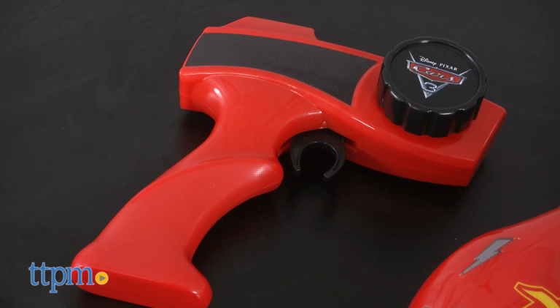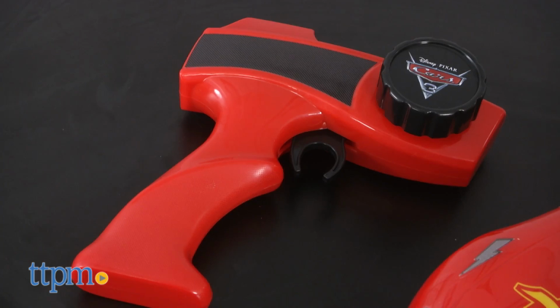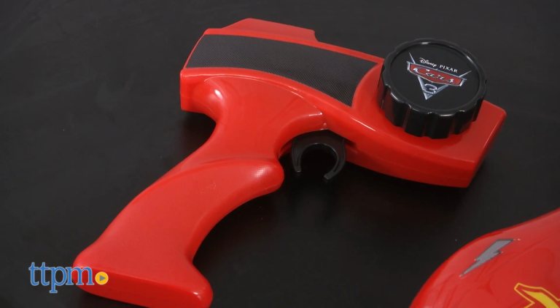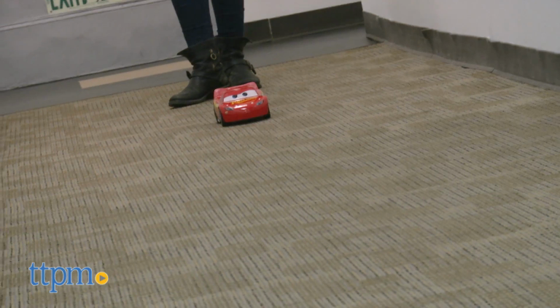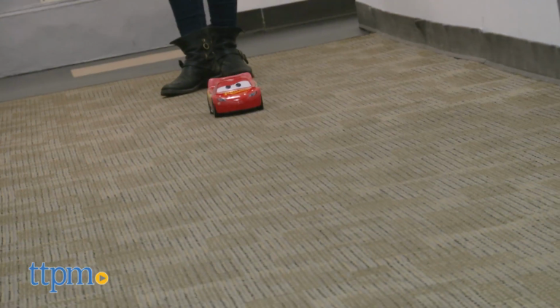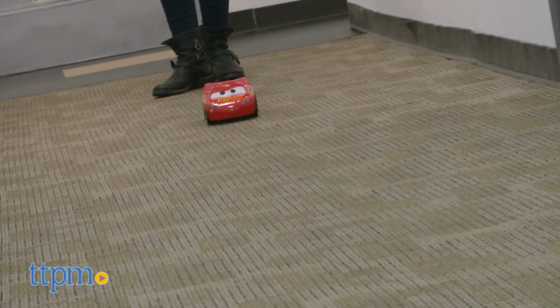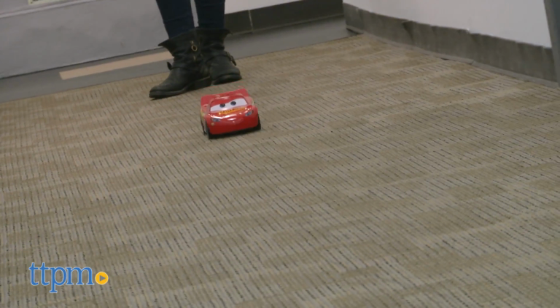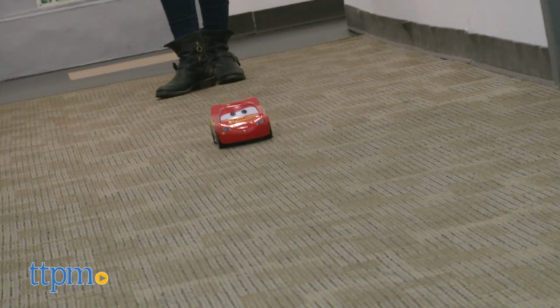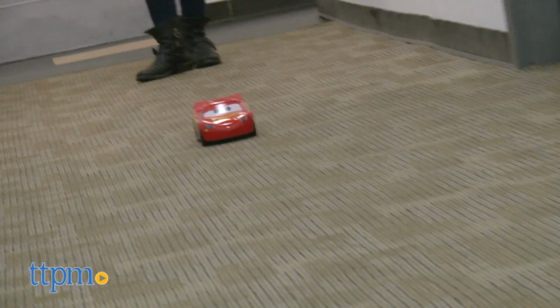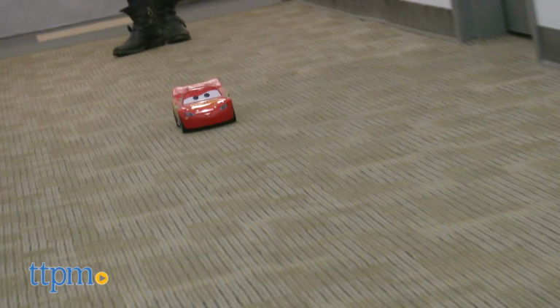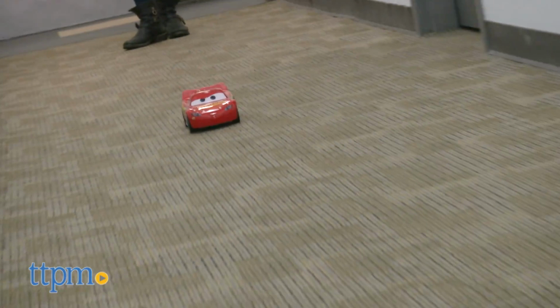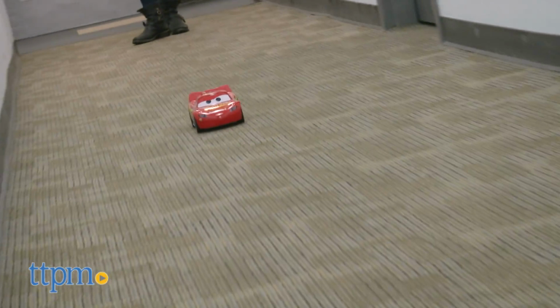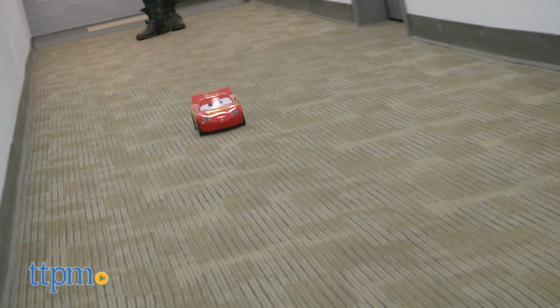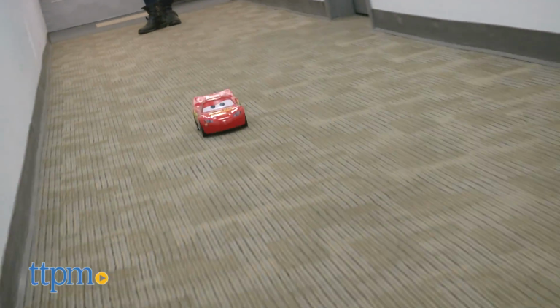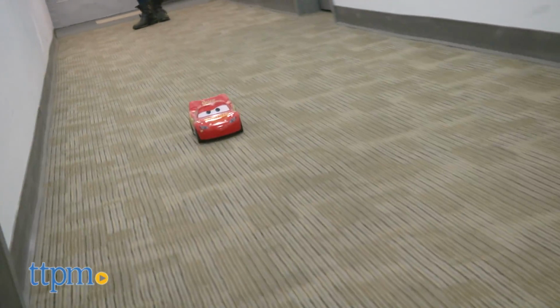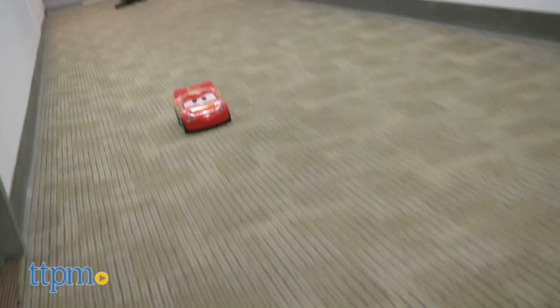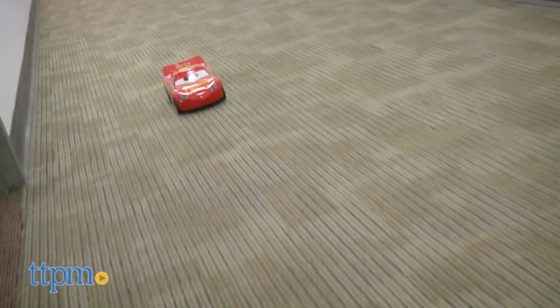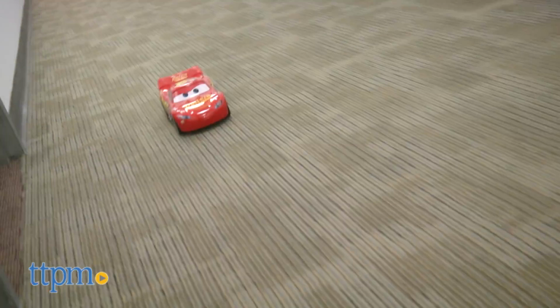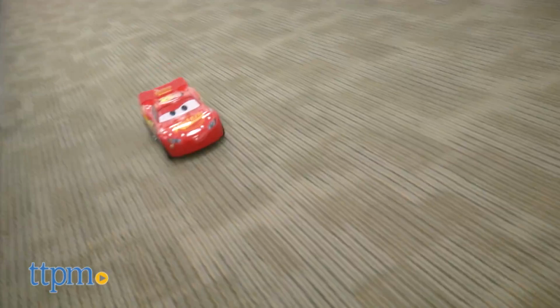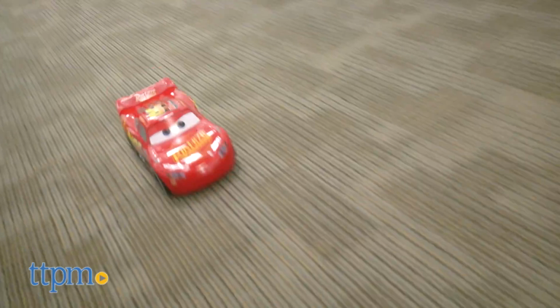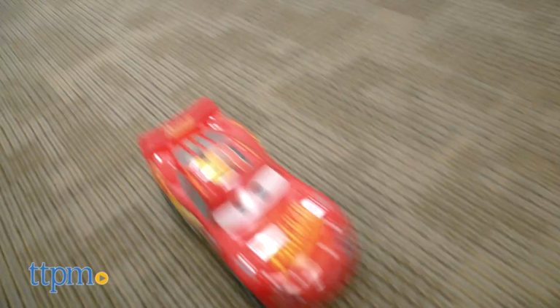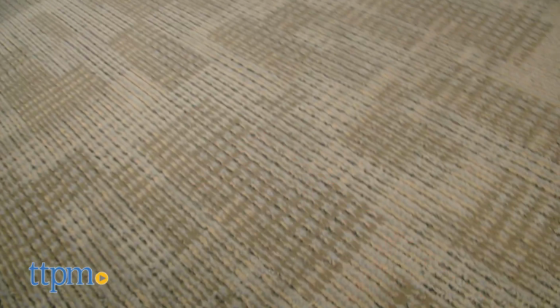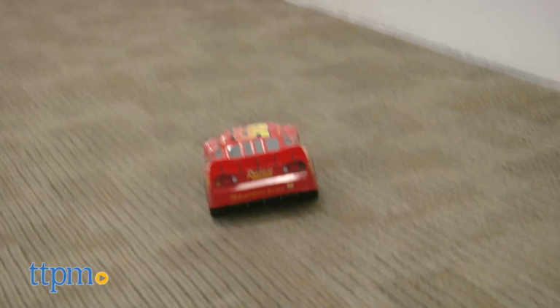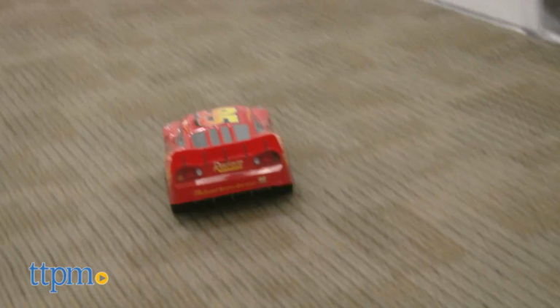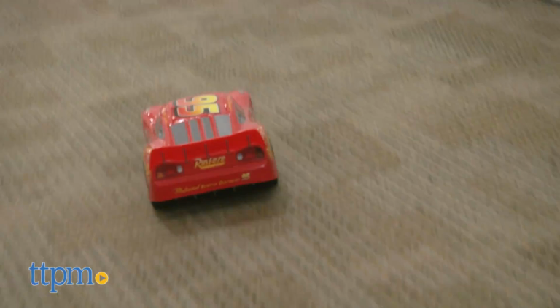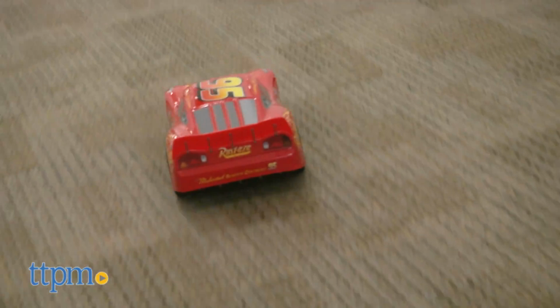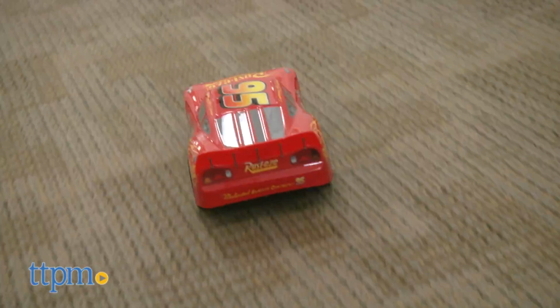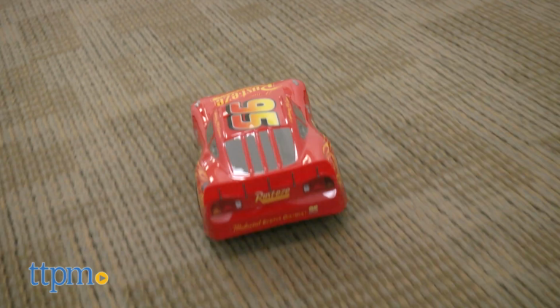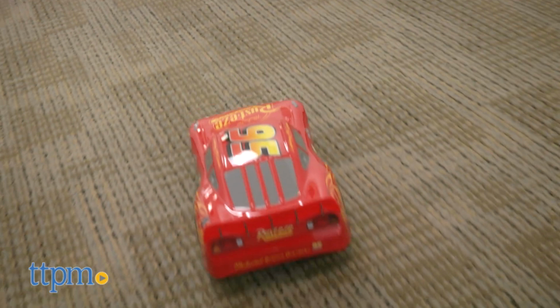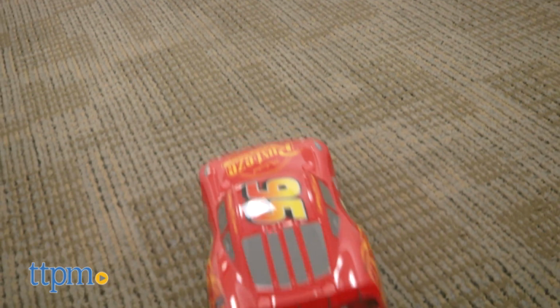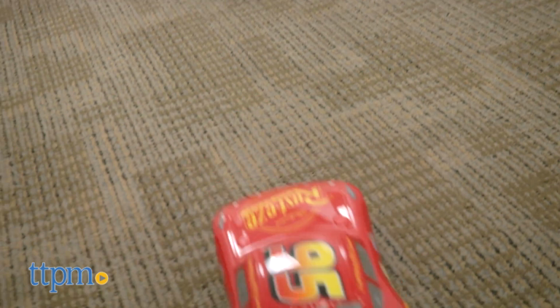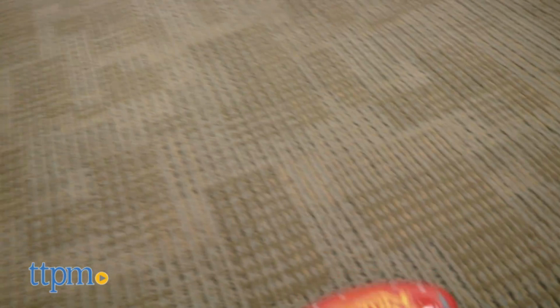Using the controller, kids can make McQueen speed forwards, zoom backwards, and turn right or left.